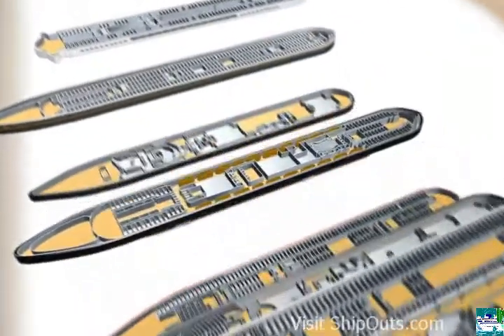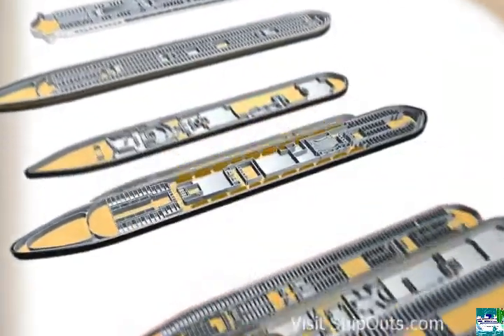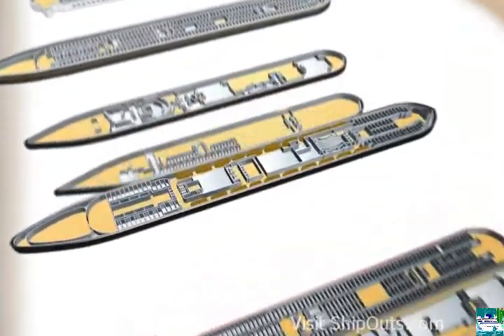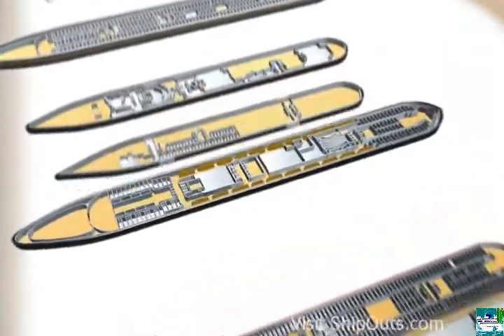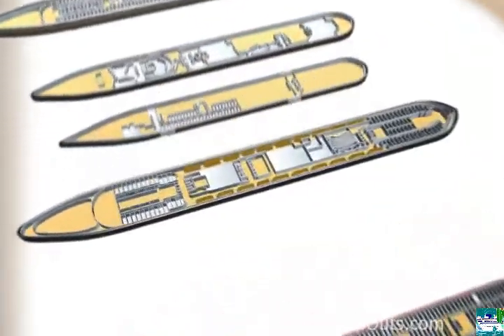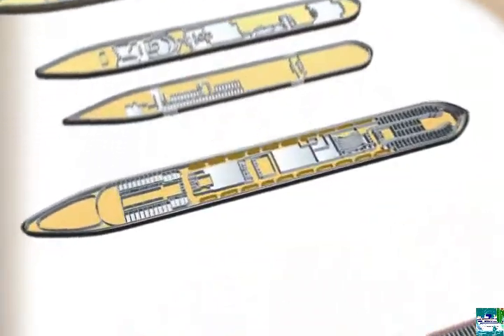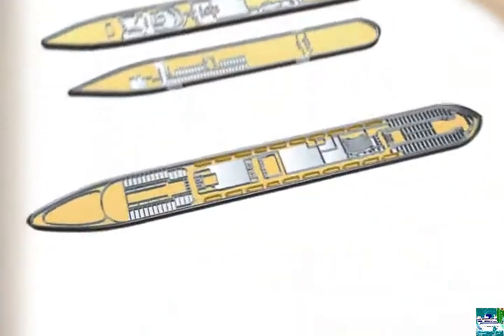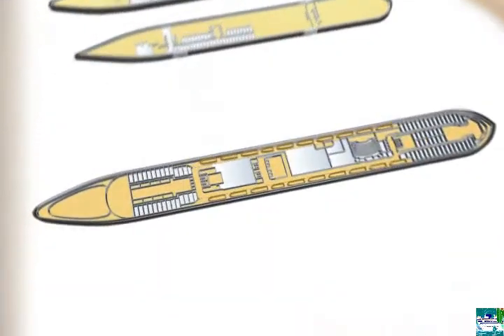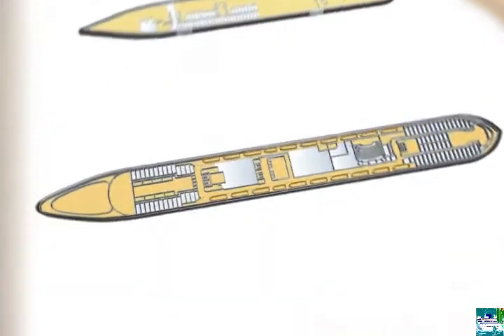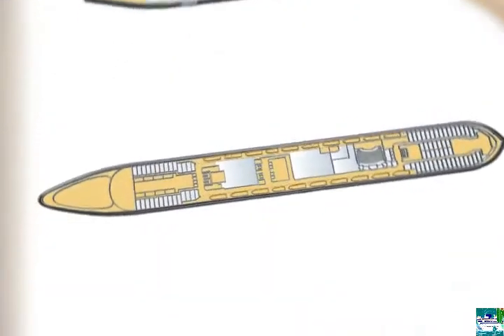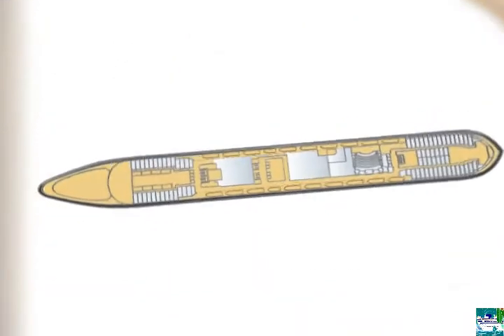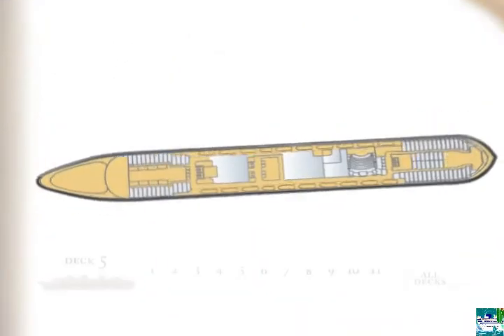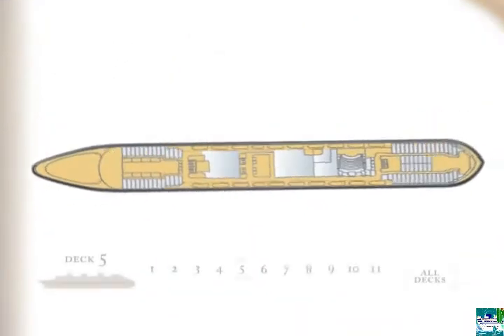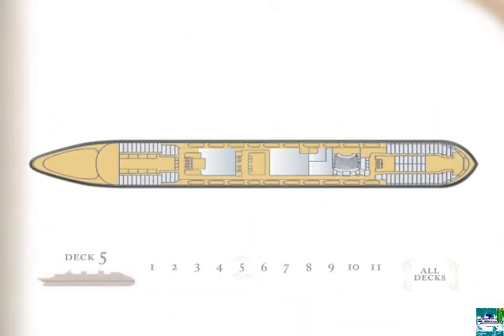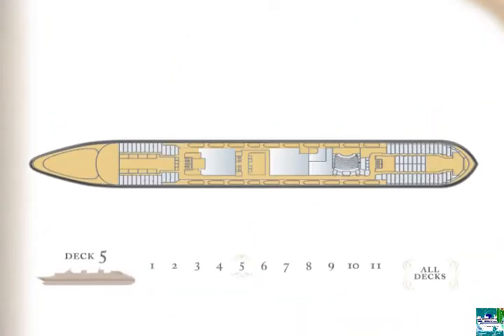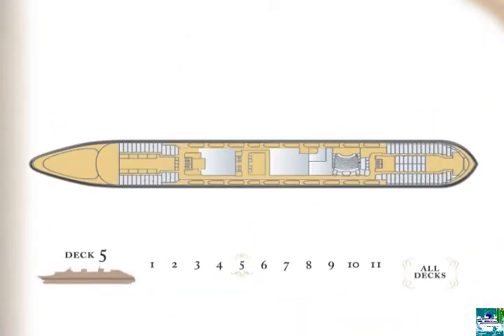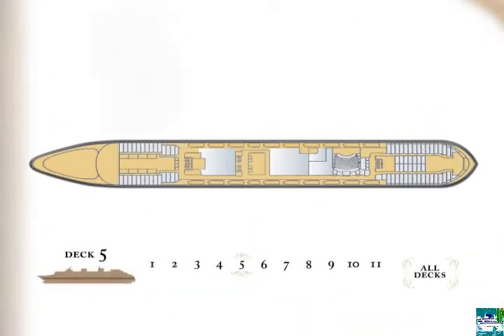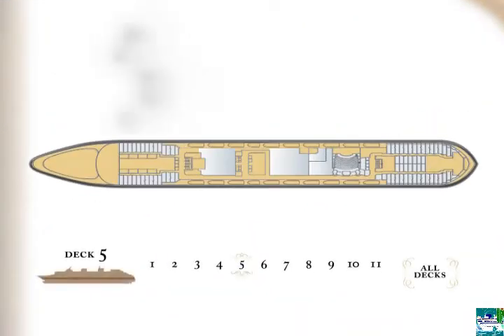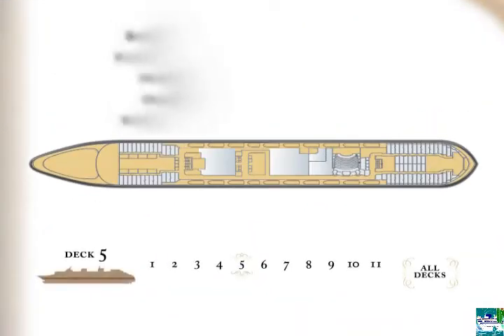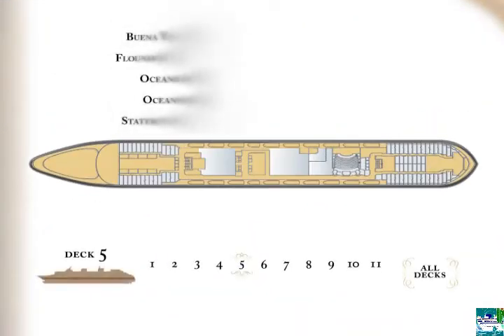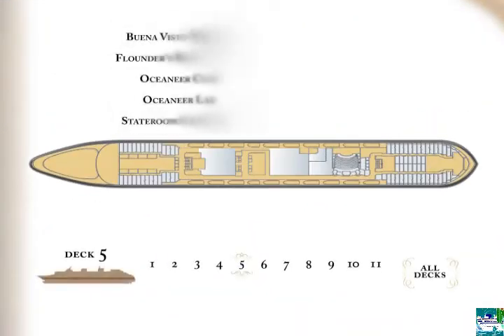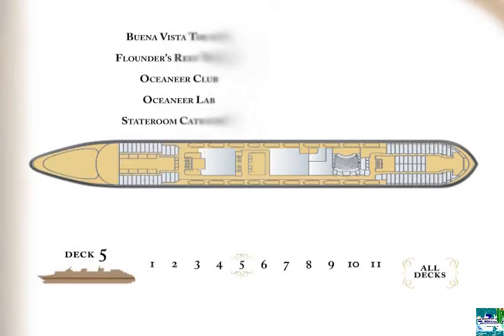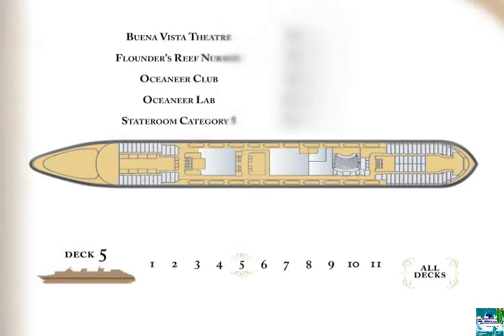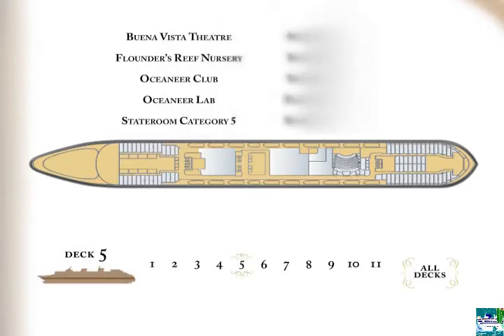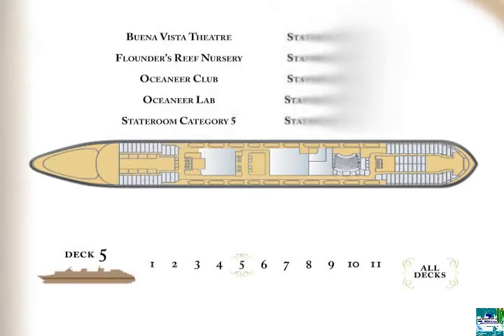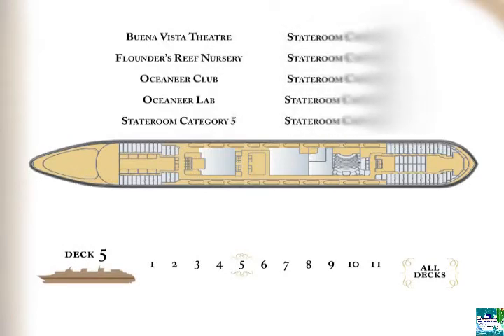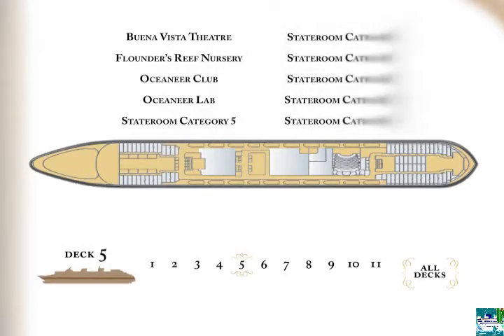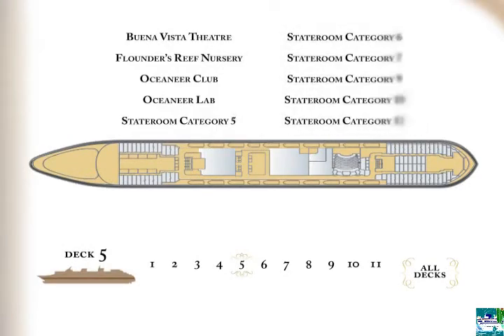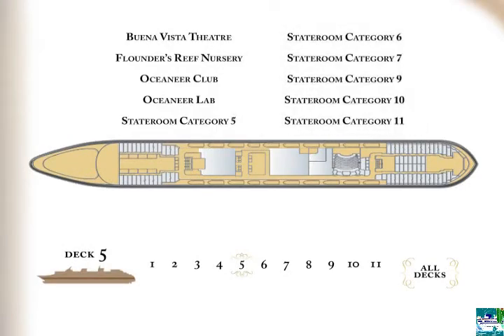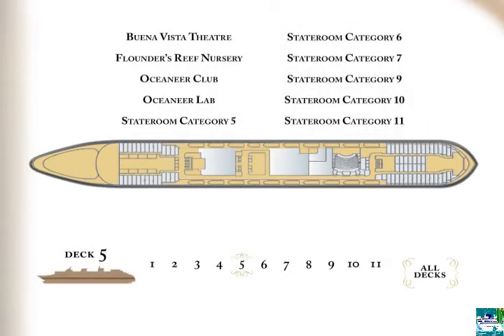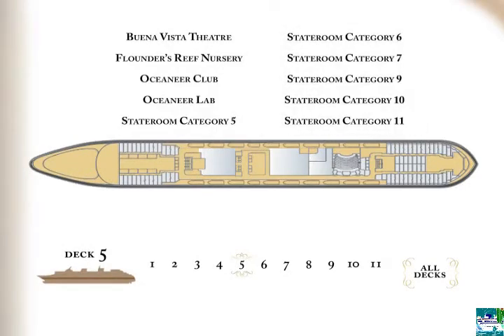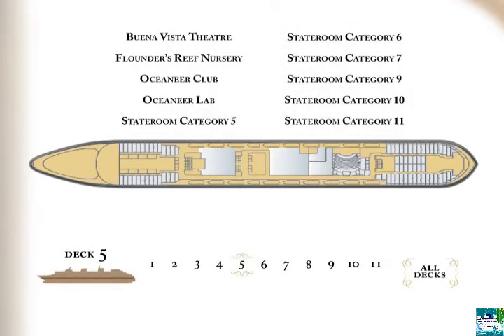Just use the arrow keys on your remote to highlight the area you want to see, then press enter.